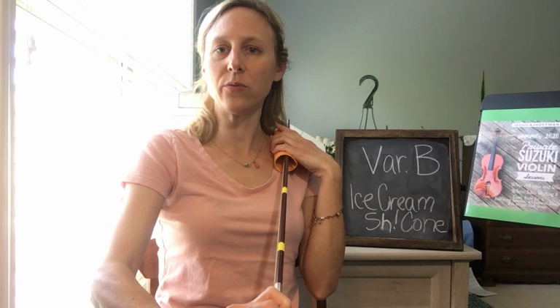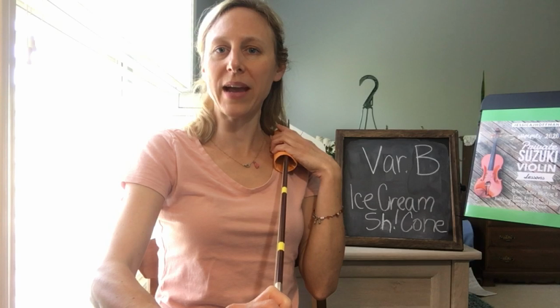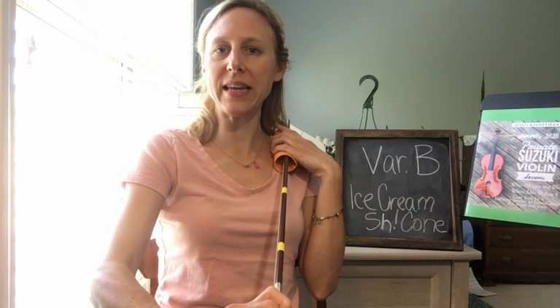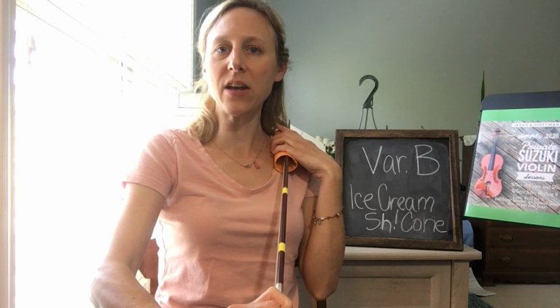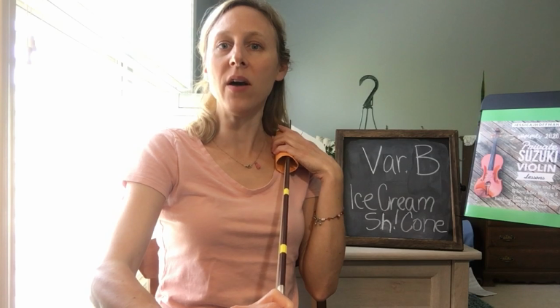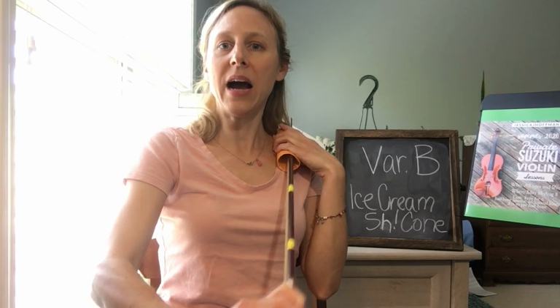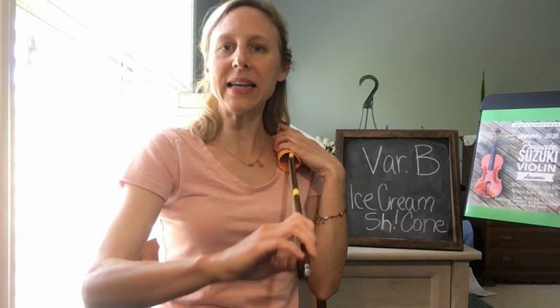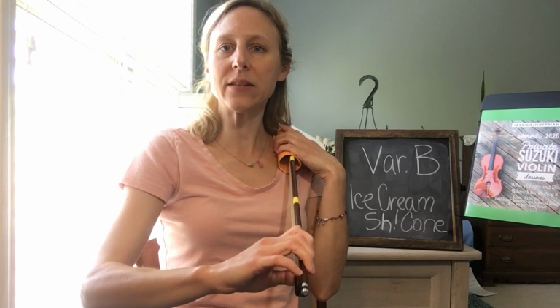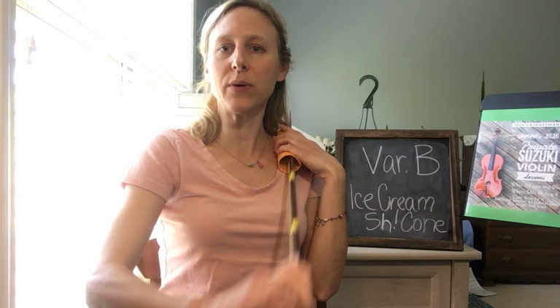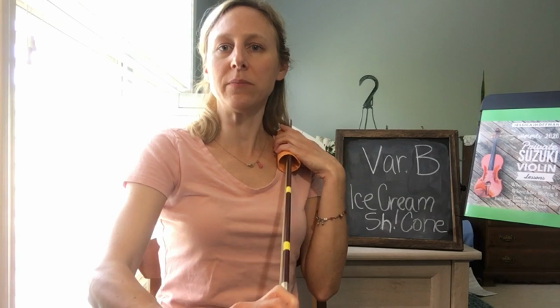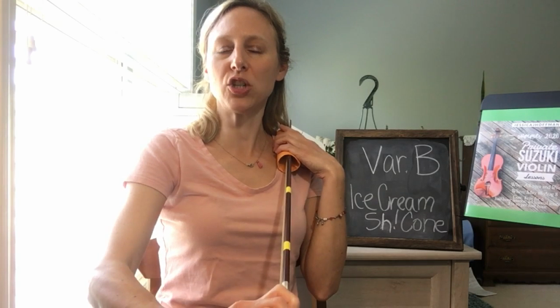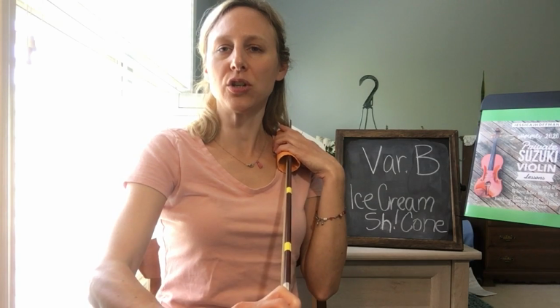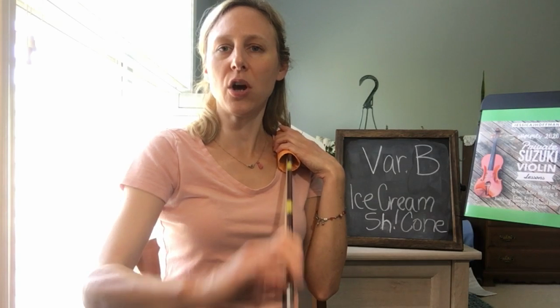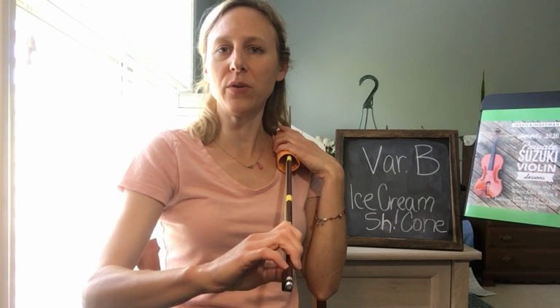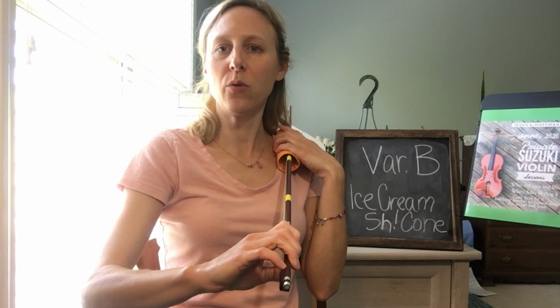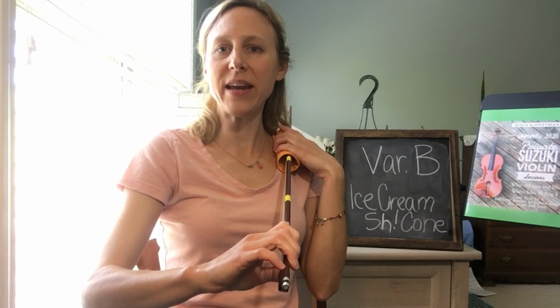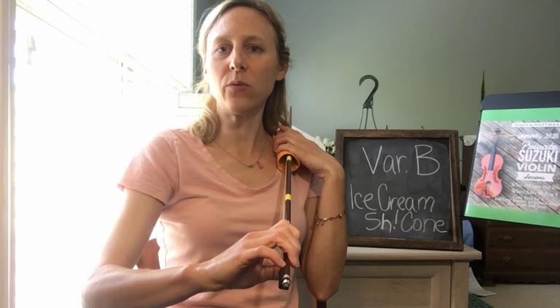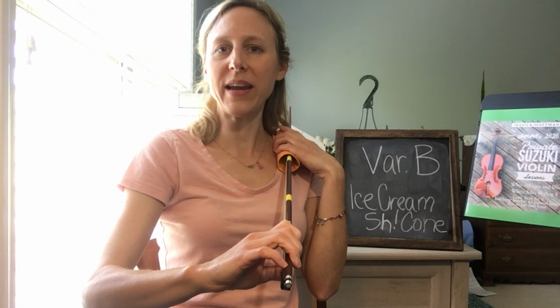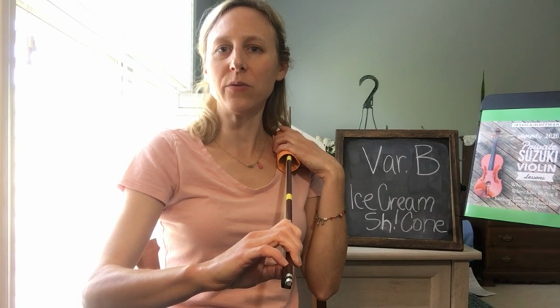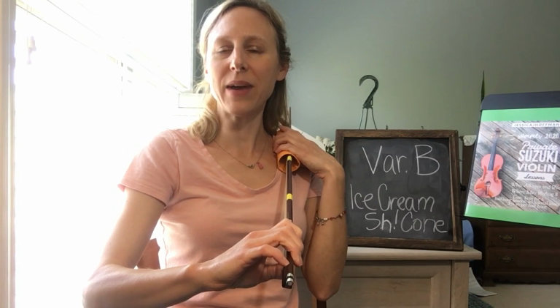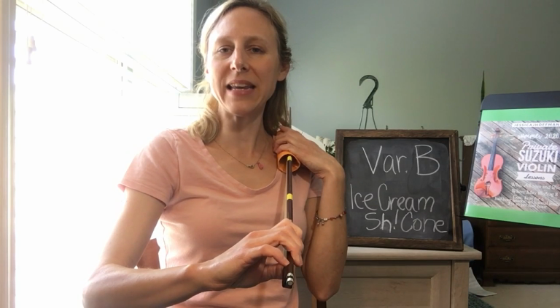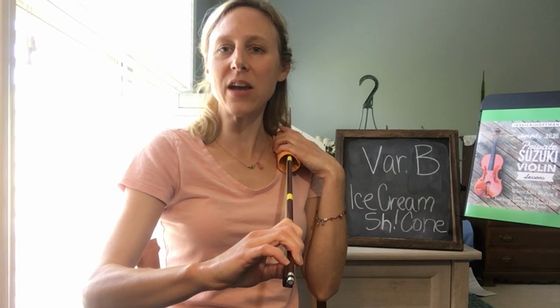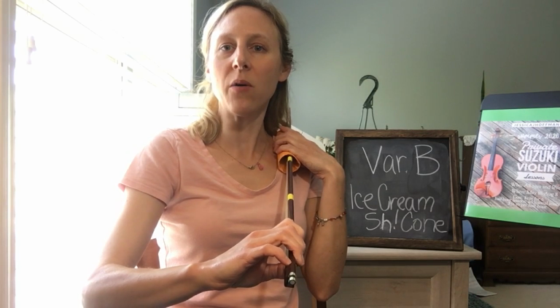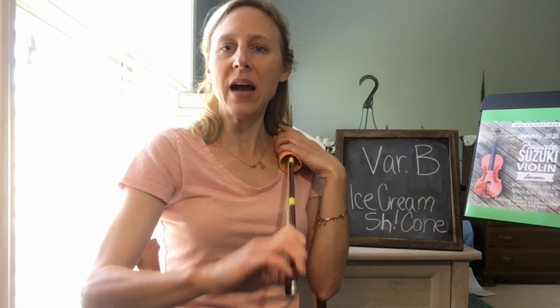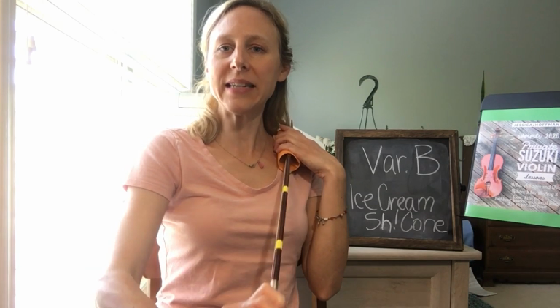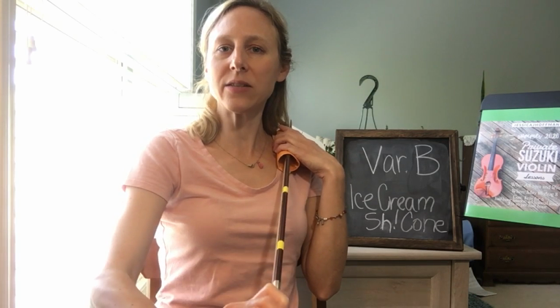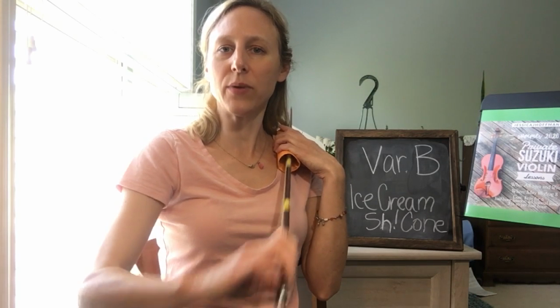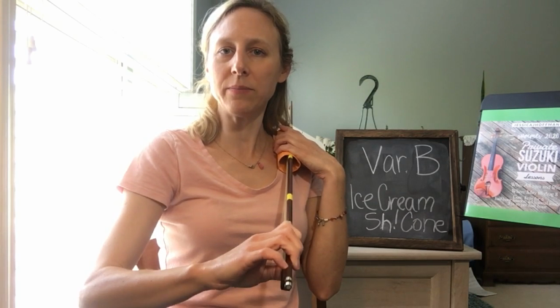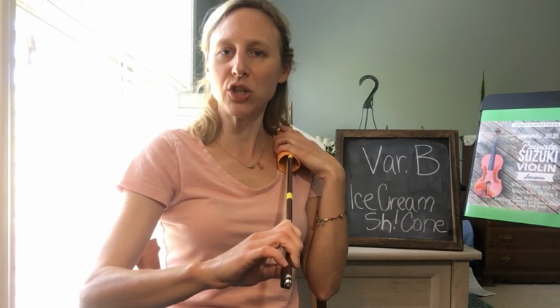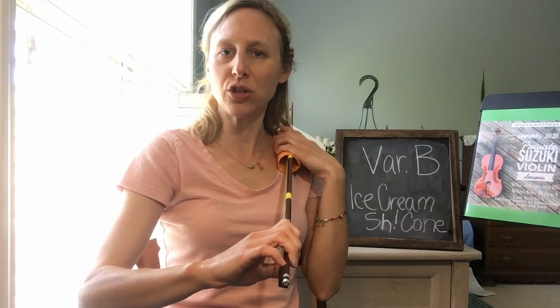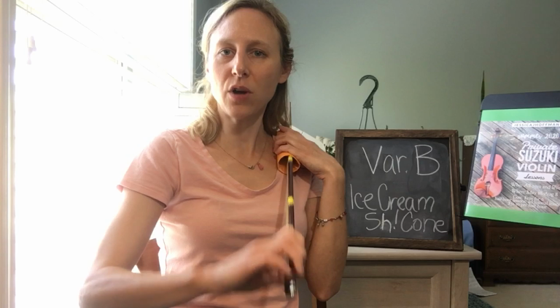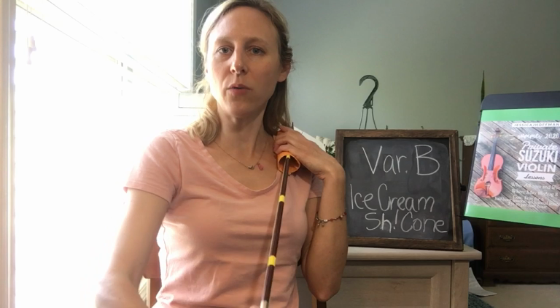Ice cream. Wait, wait, ready, go. Ice cream. Ch-ch-ch-ch.